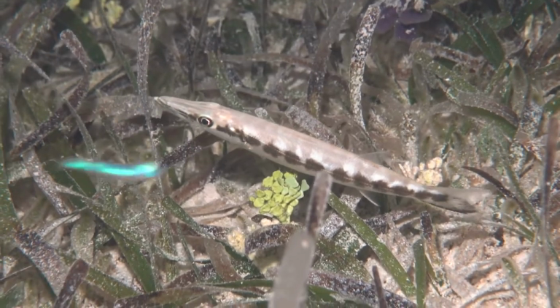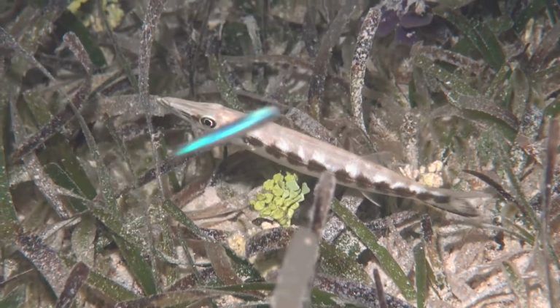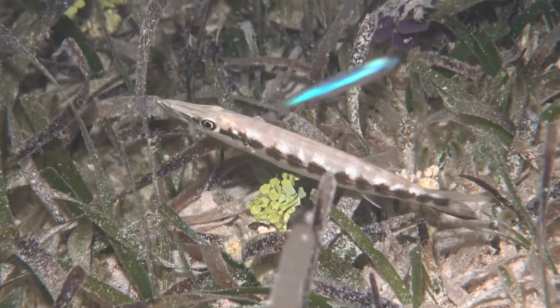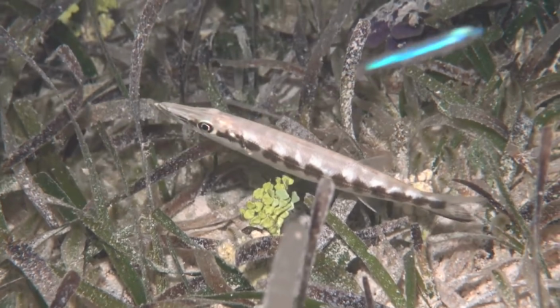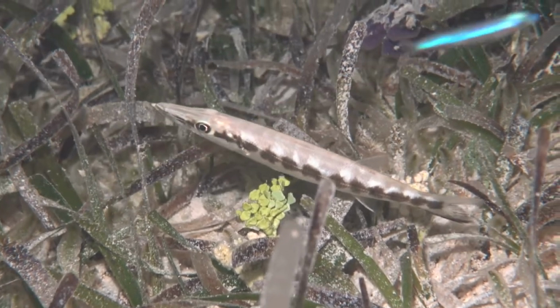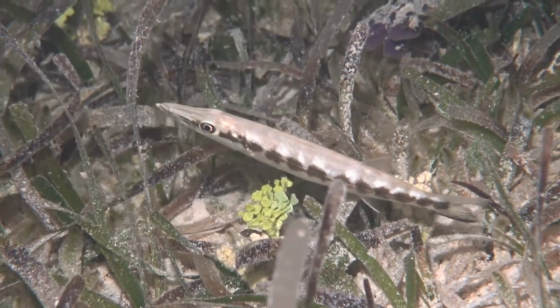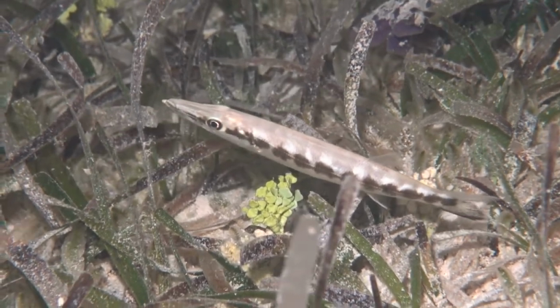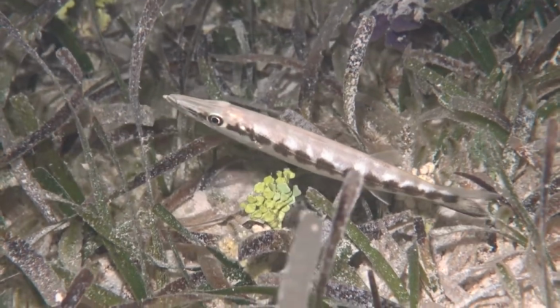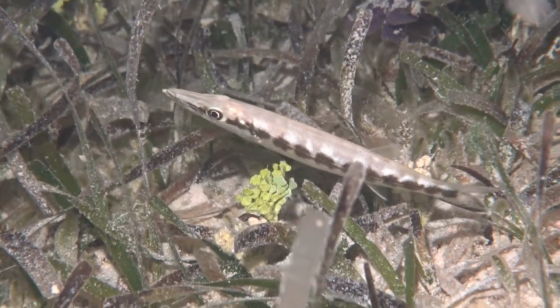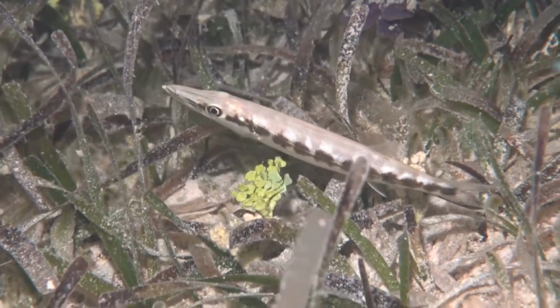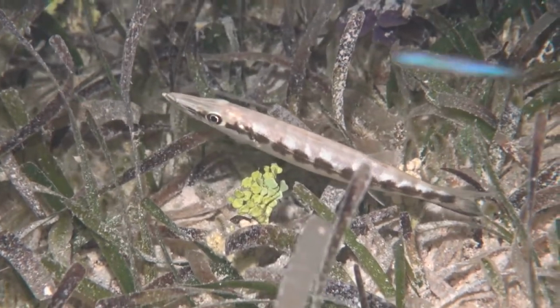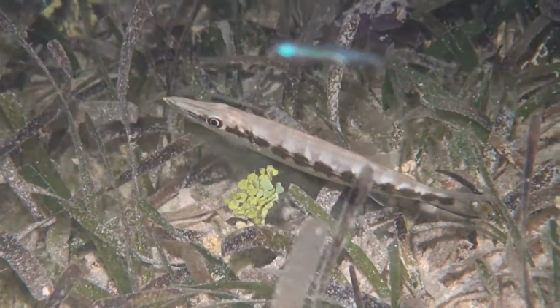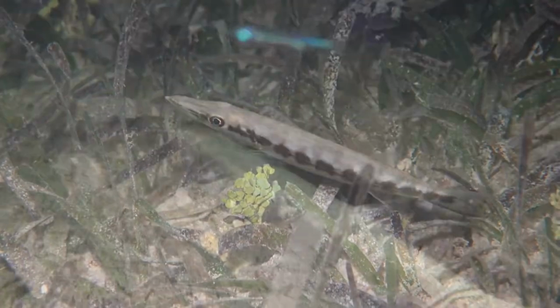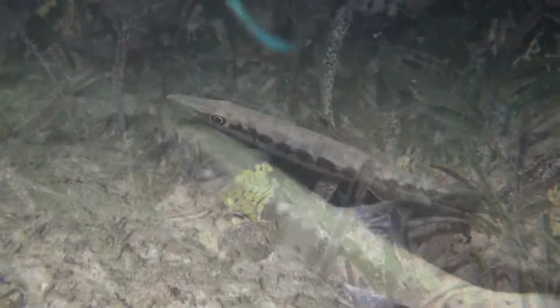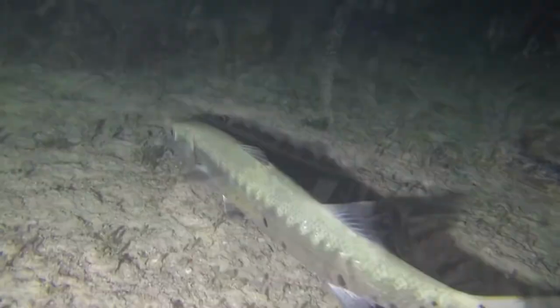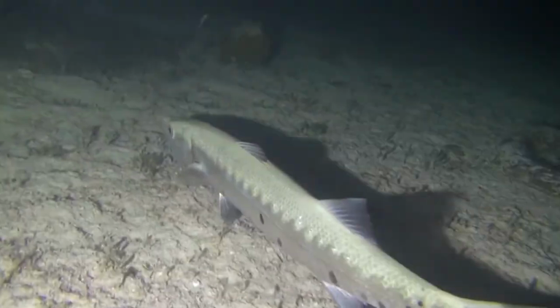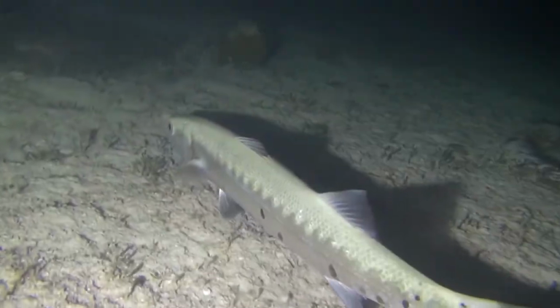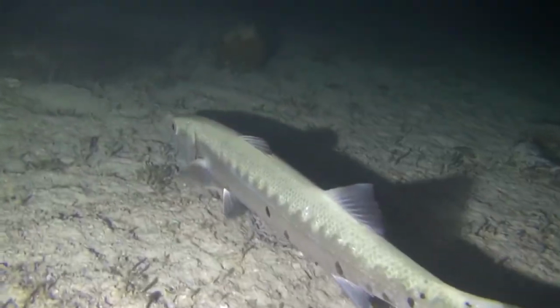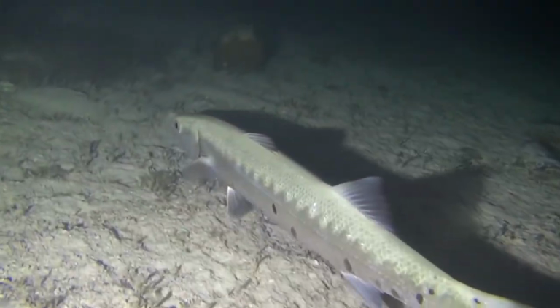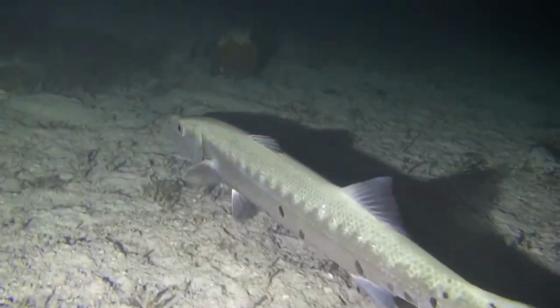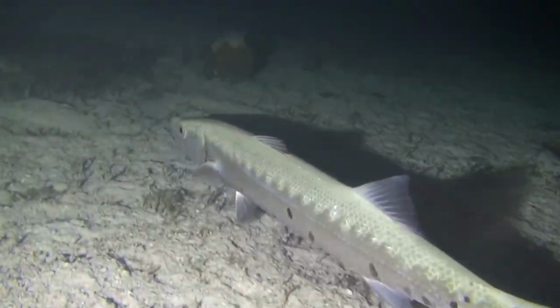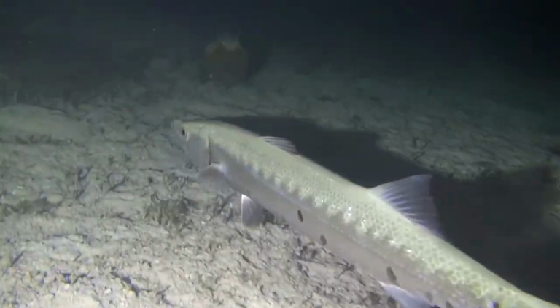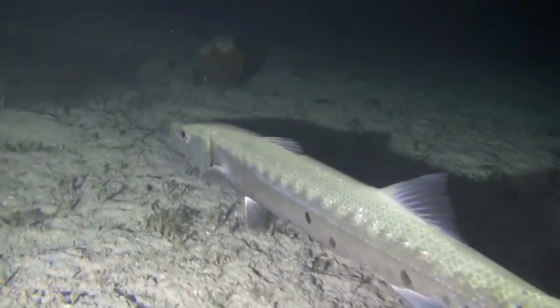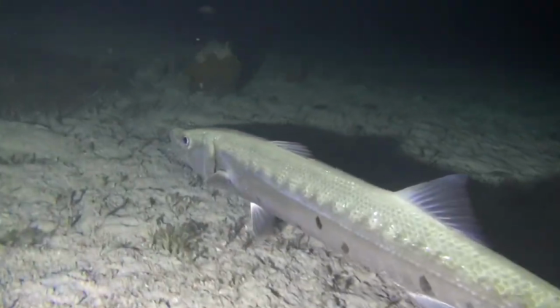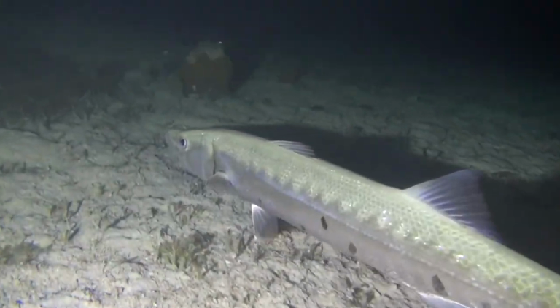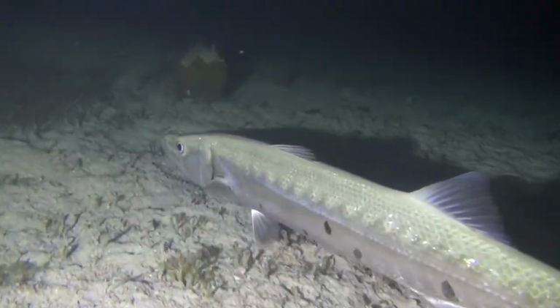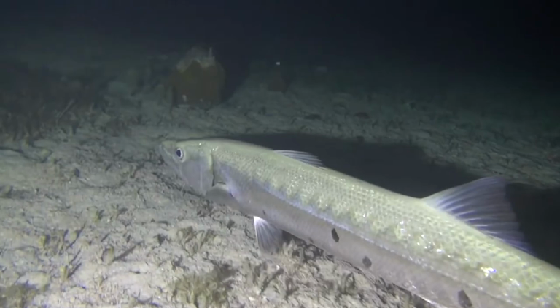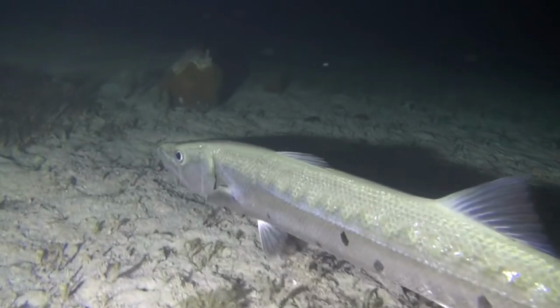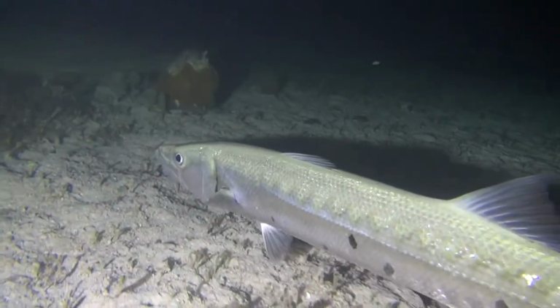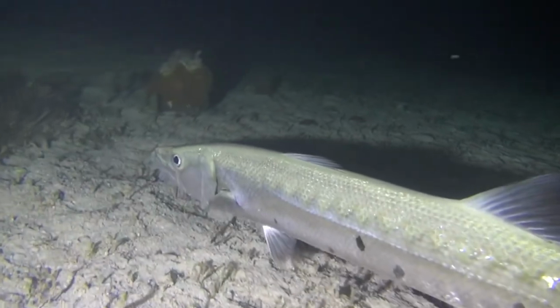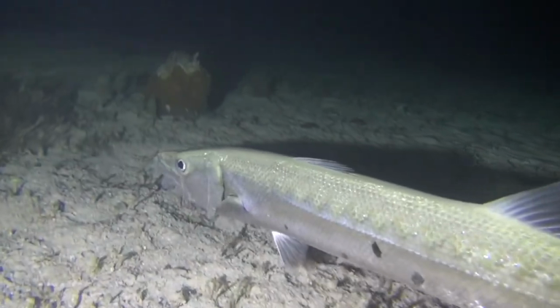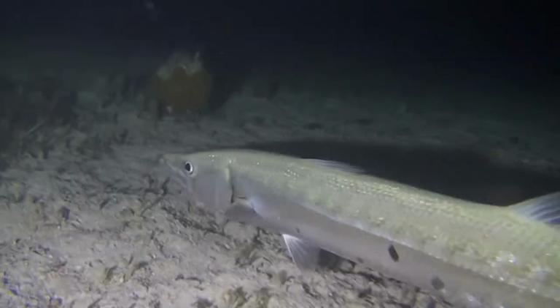The baby barracuda live in the seagrass in shallow water. Sometimes you even see them at nighttime.